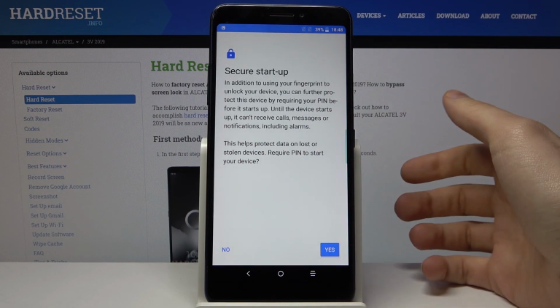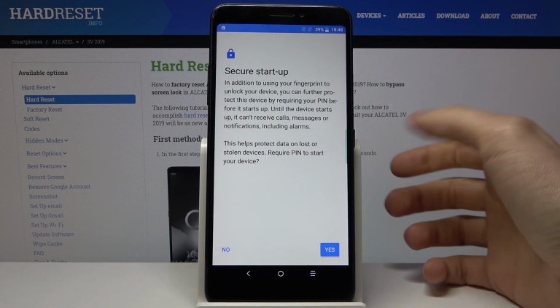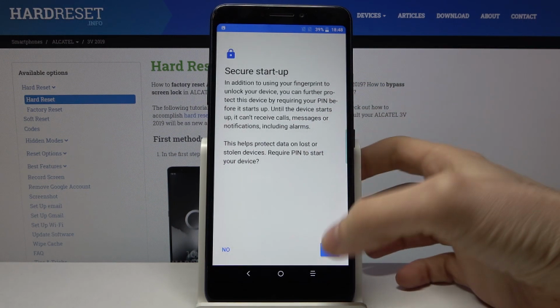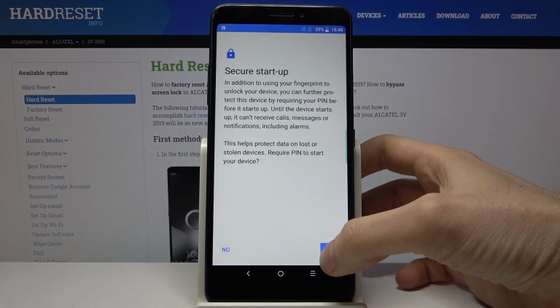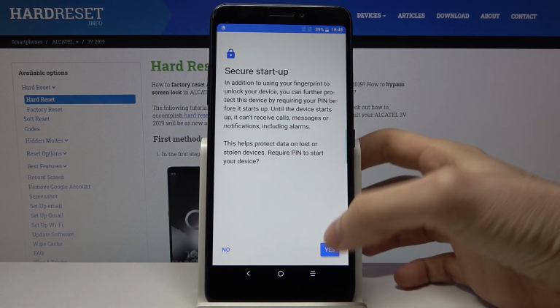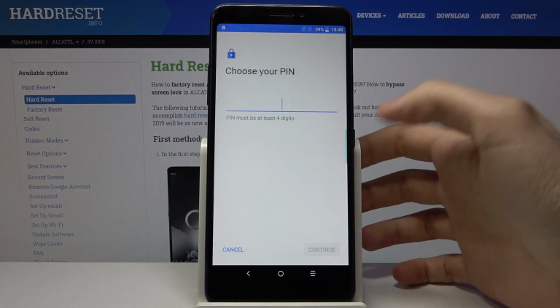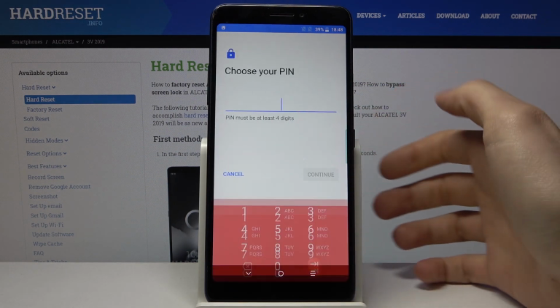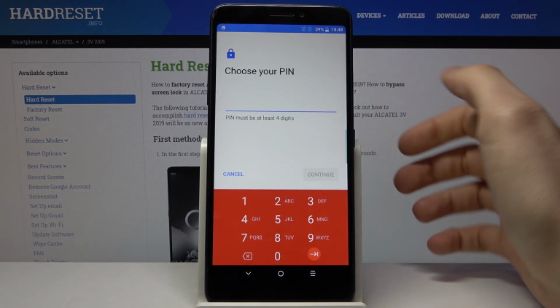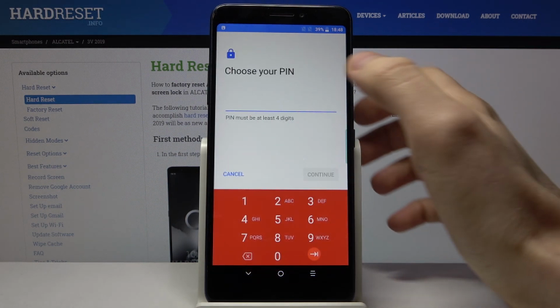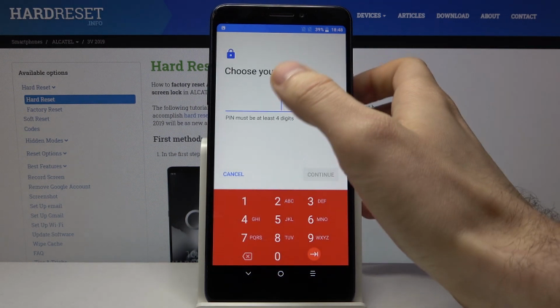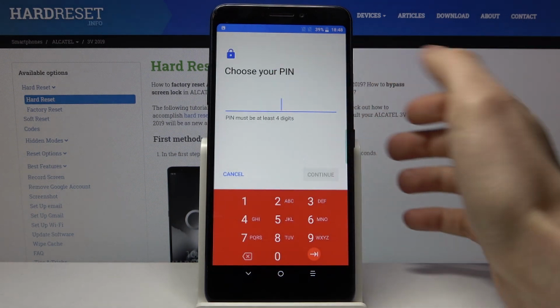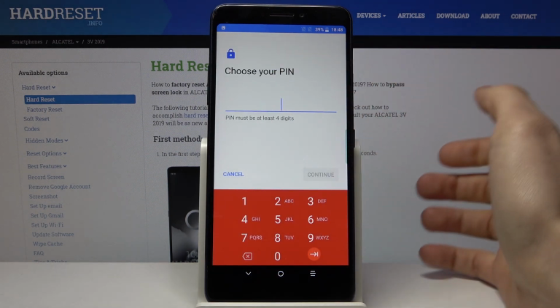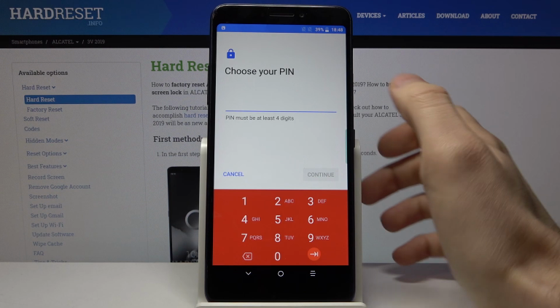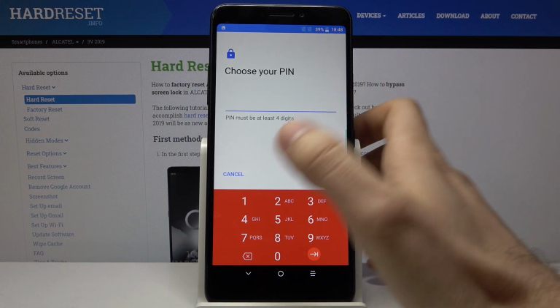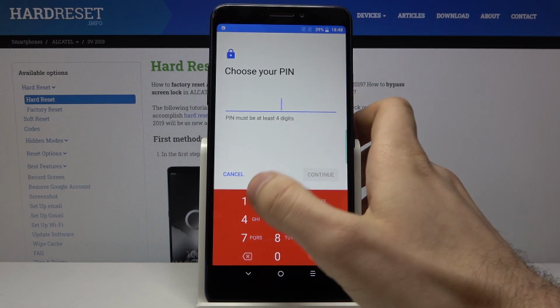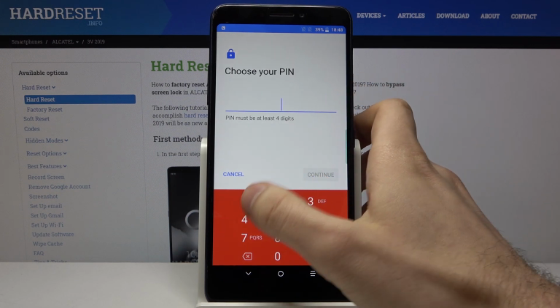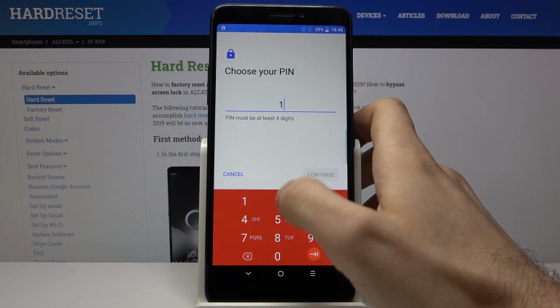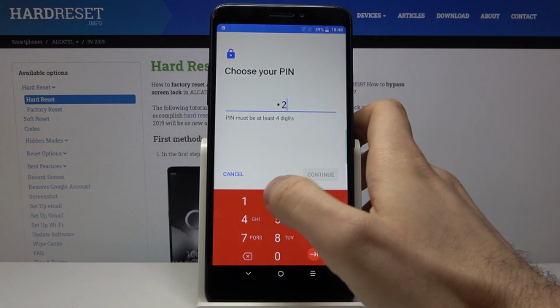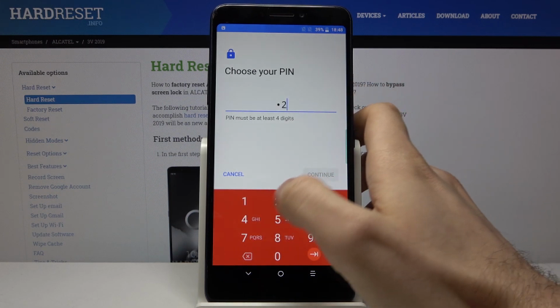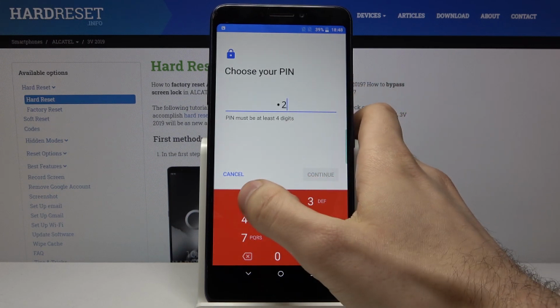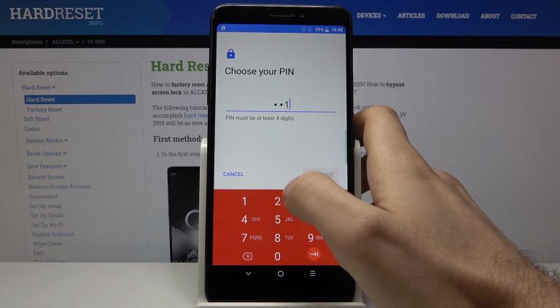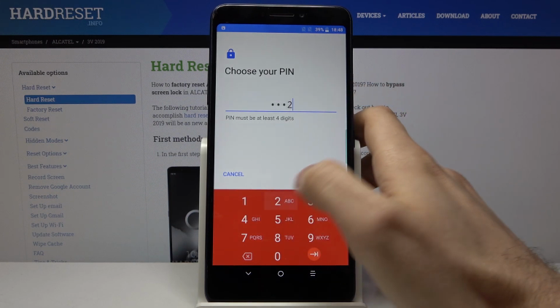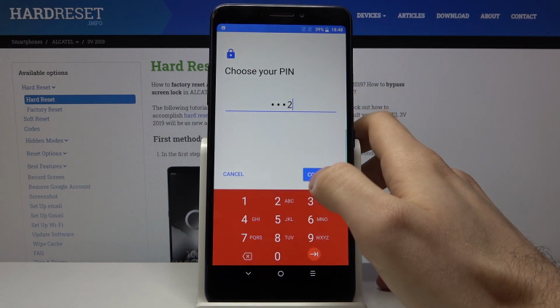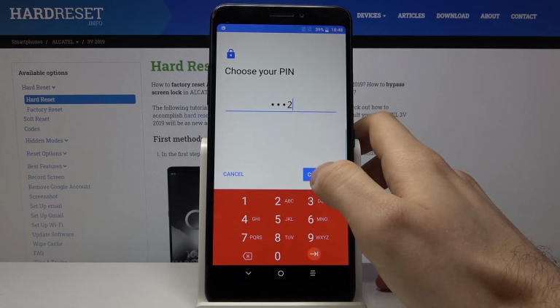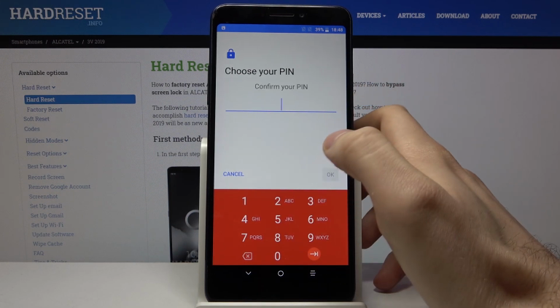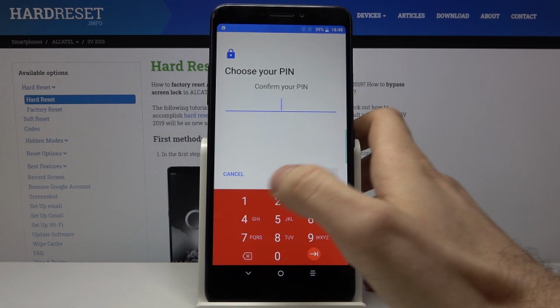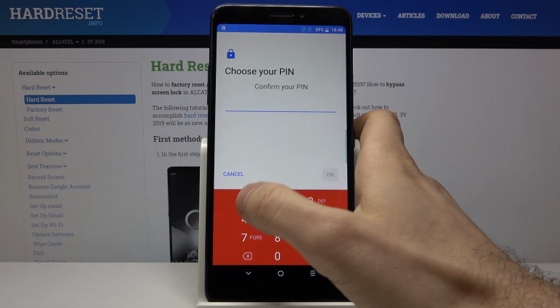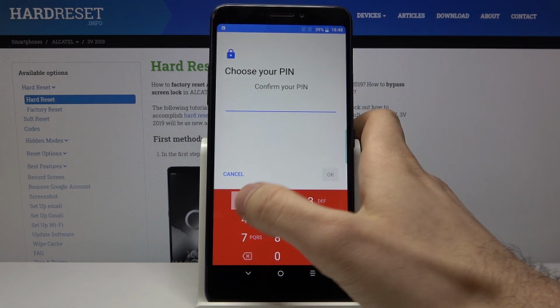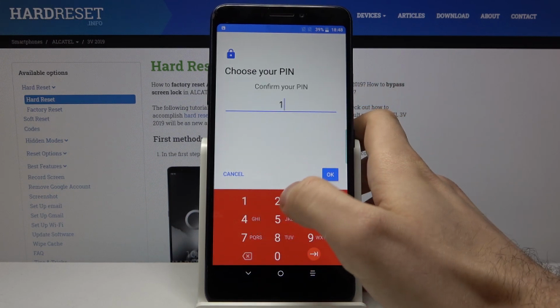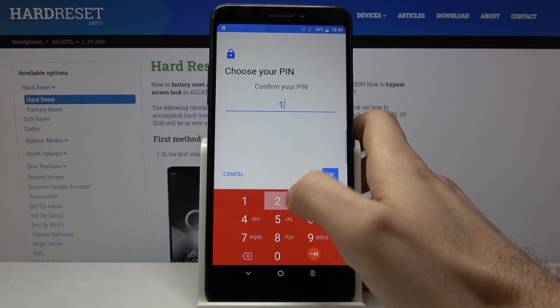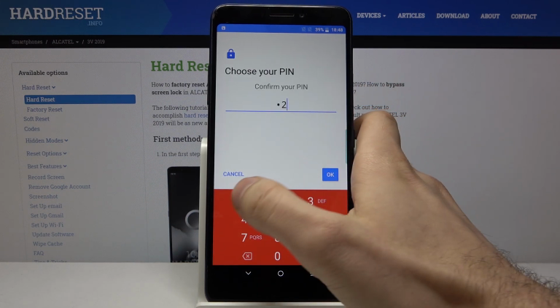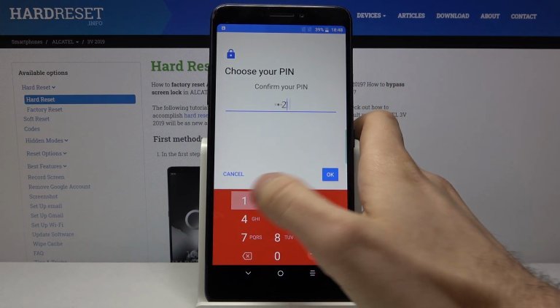Tap on Yes, then you have to enter your PIN and confirm it.